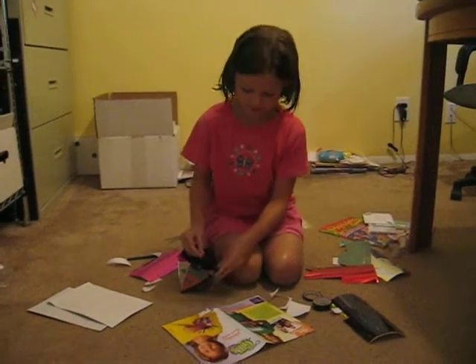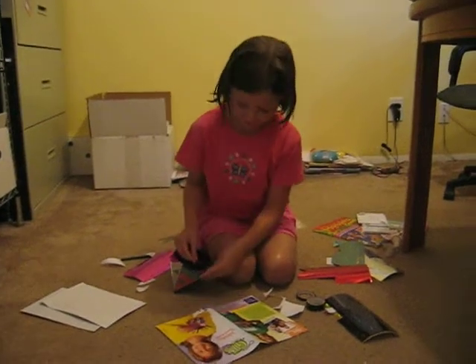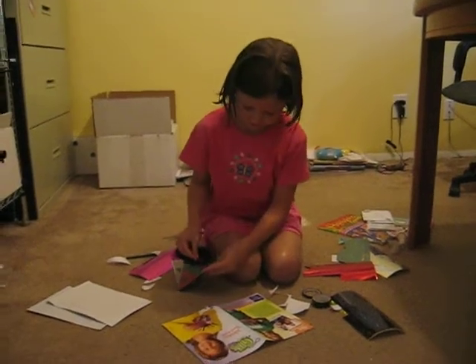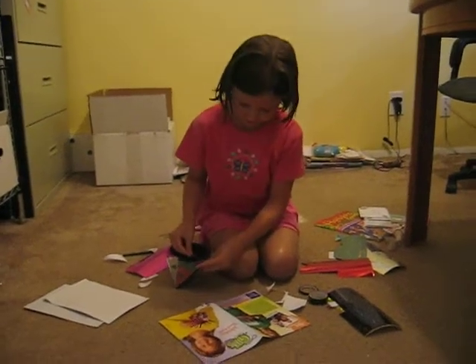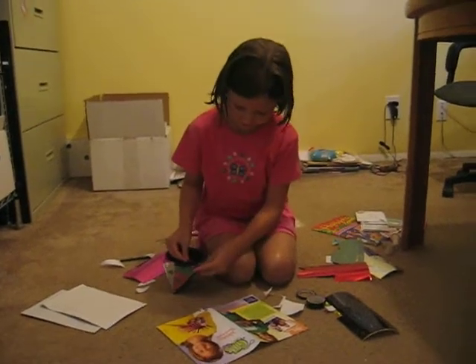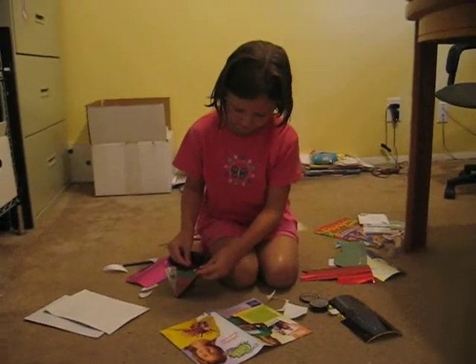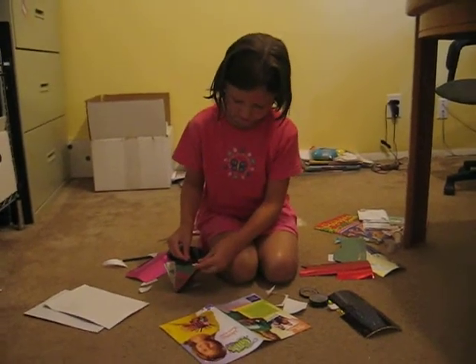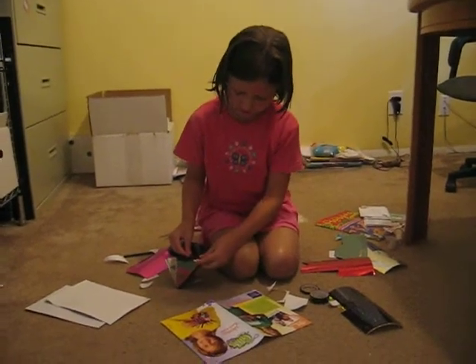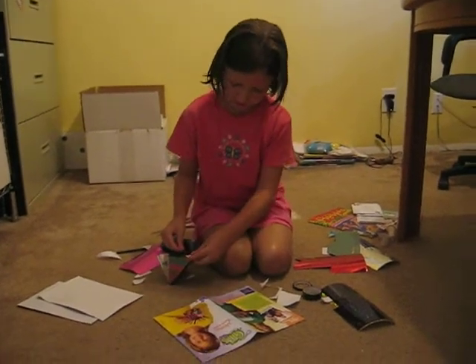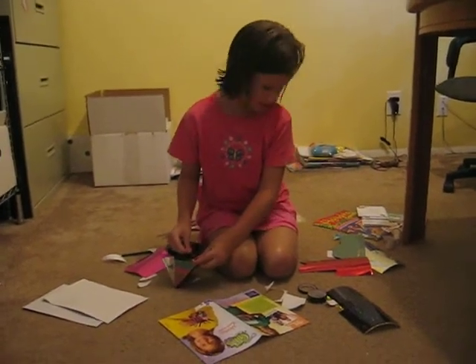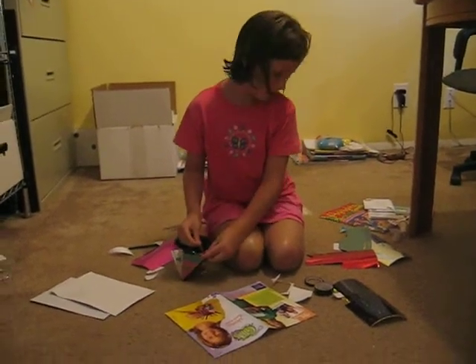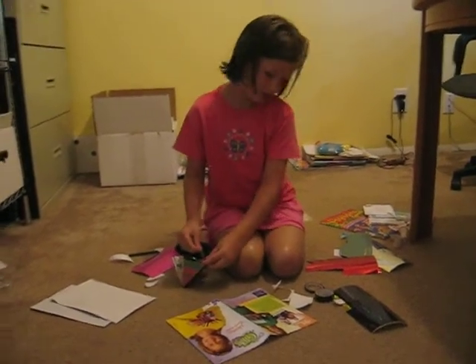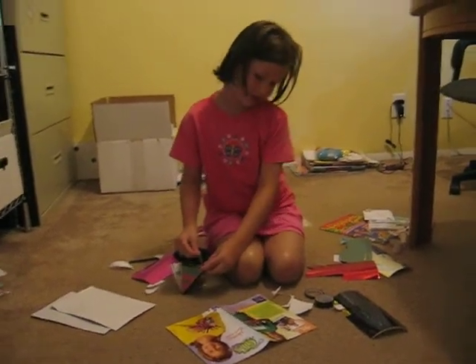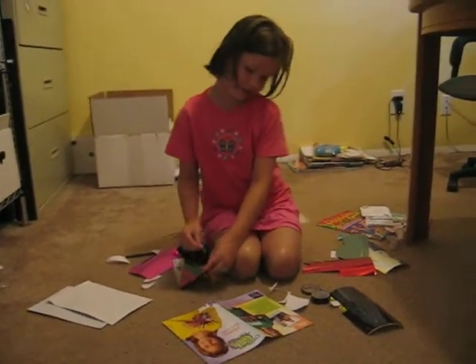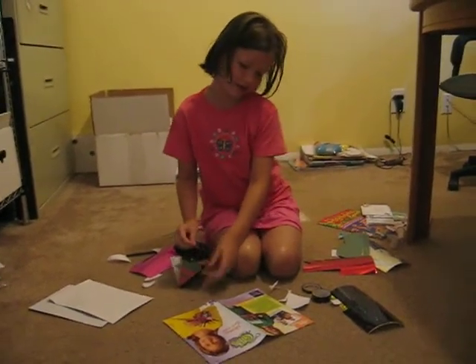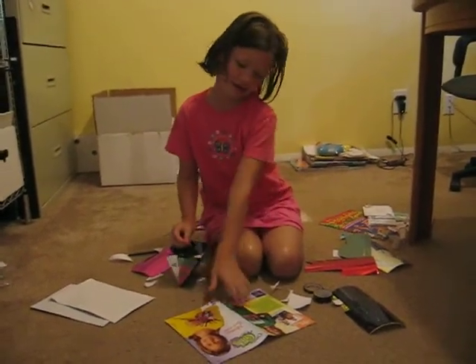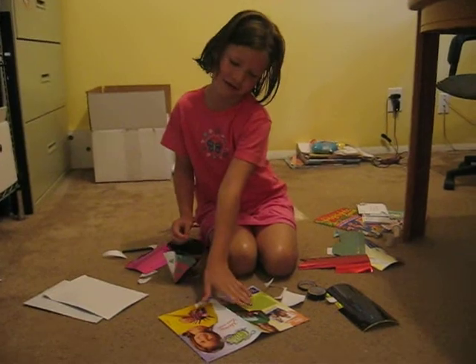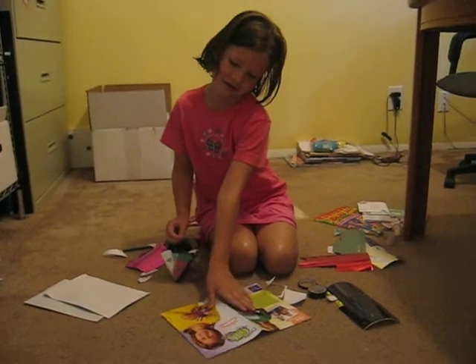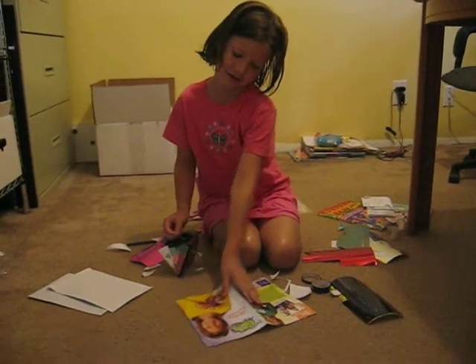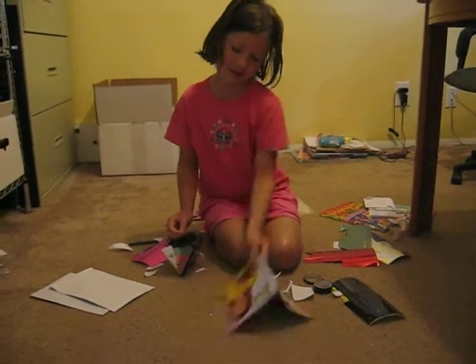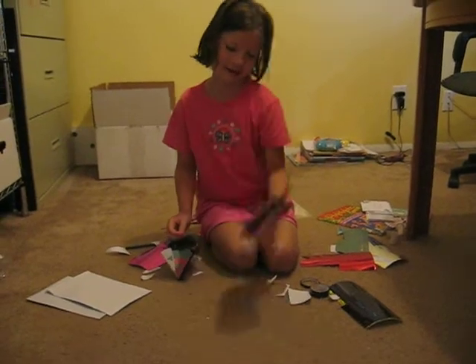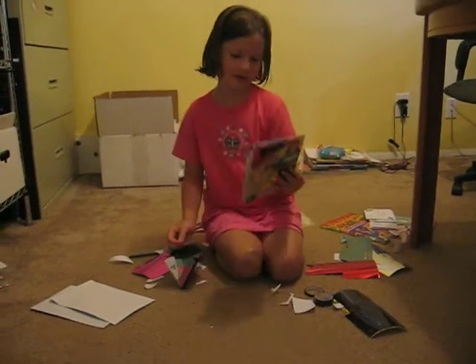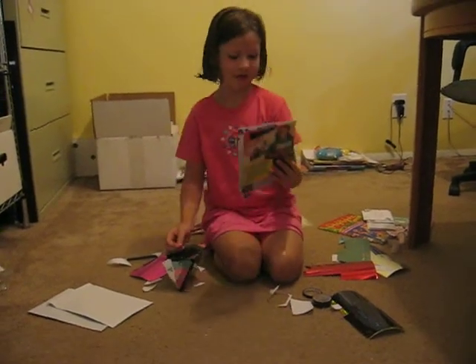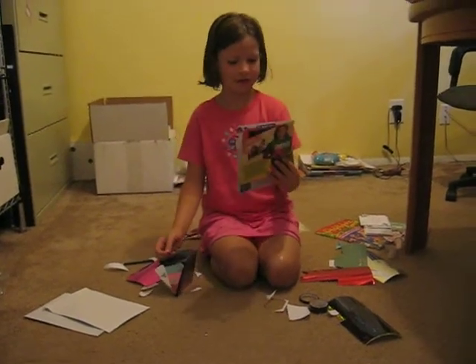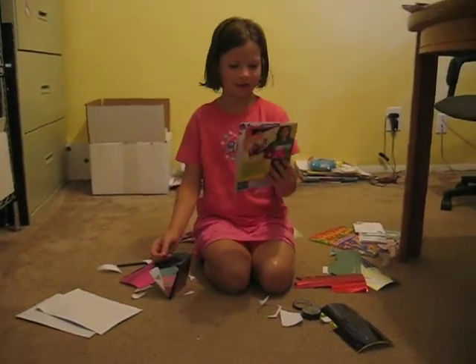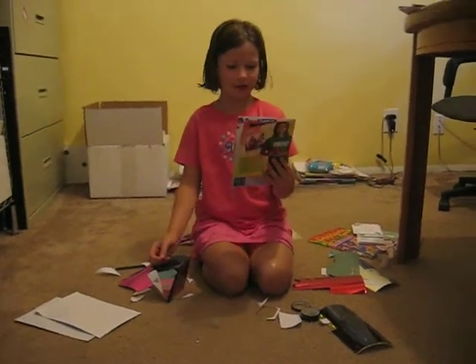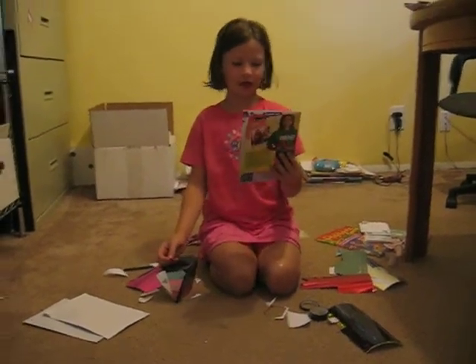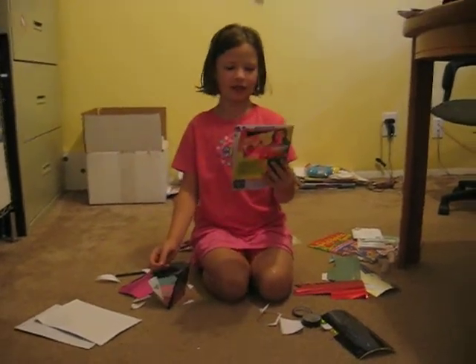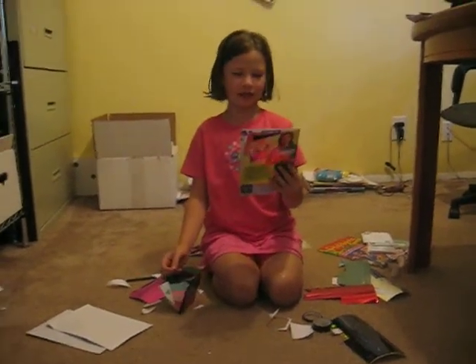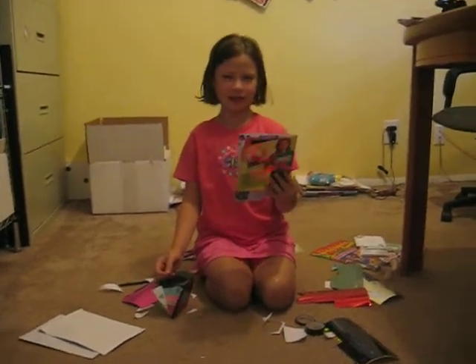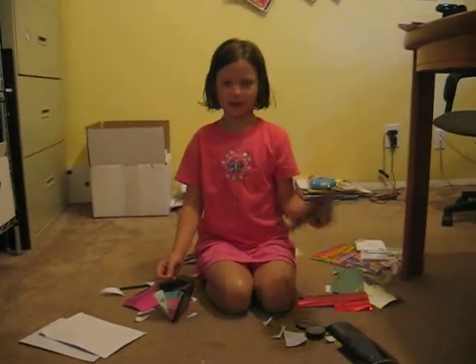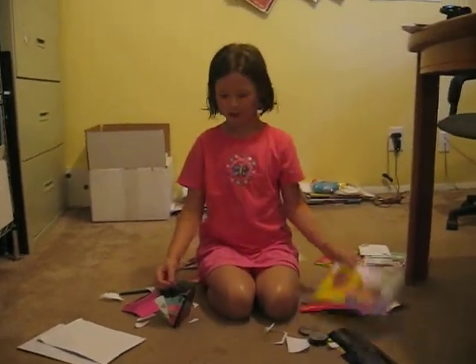Tara, what are you working on? The elastic pencil holder.